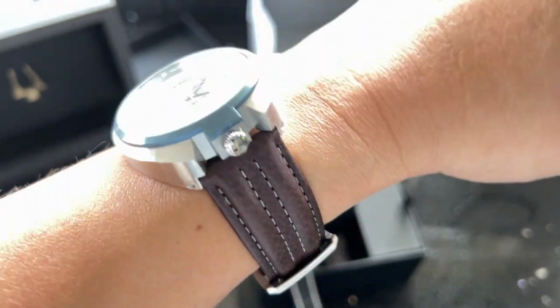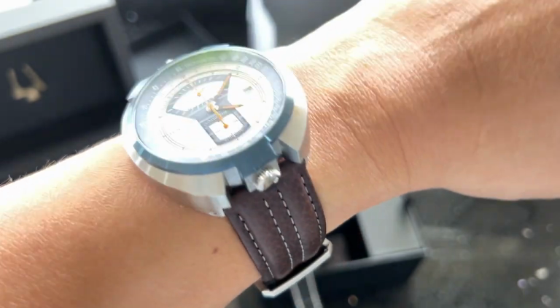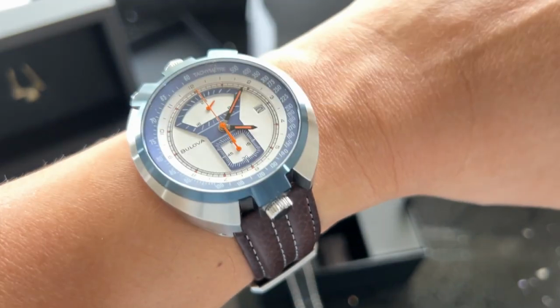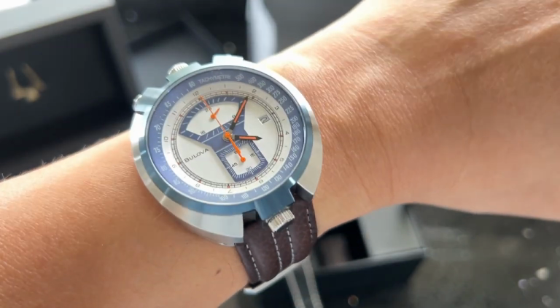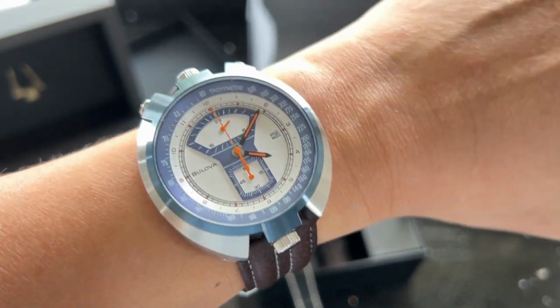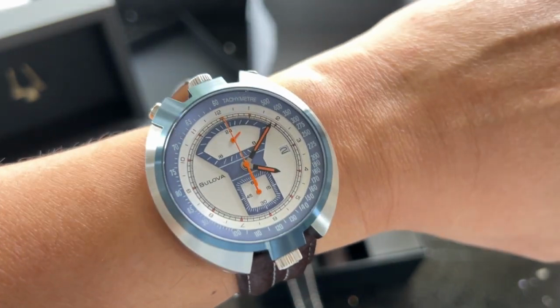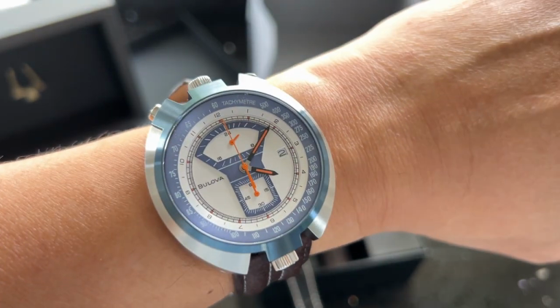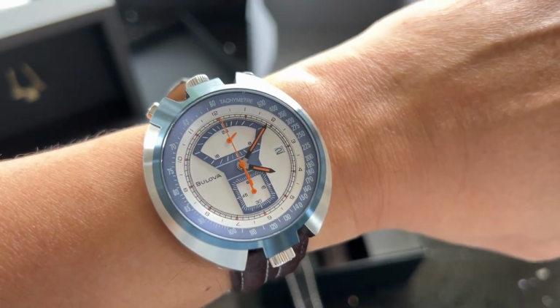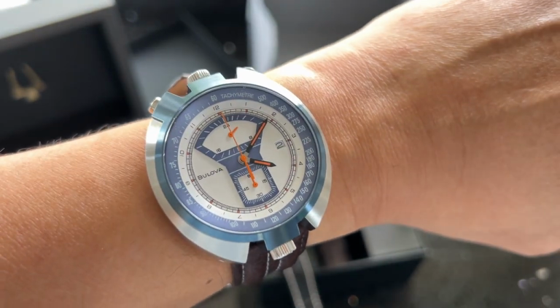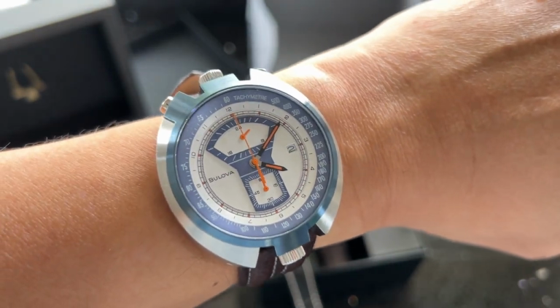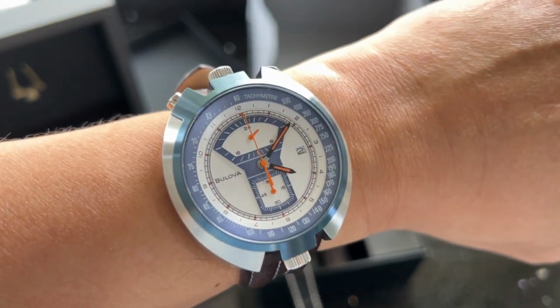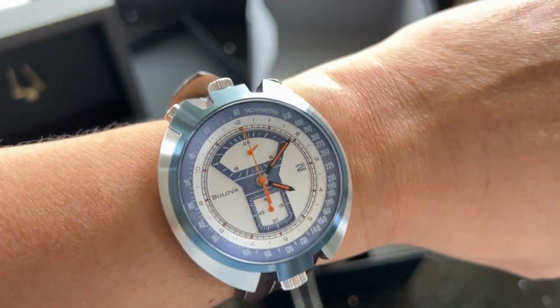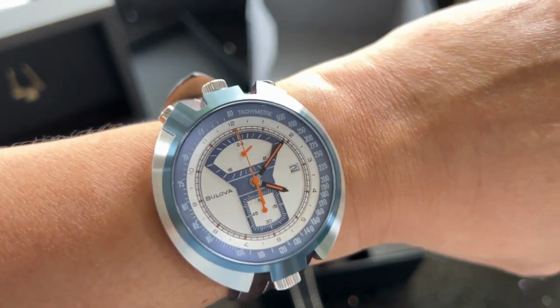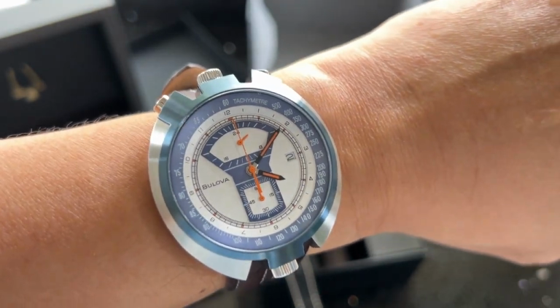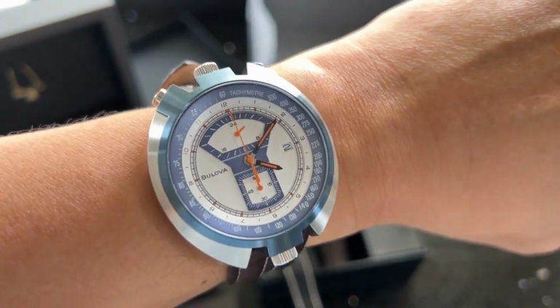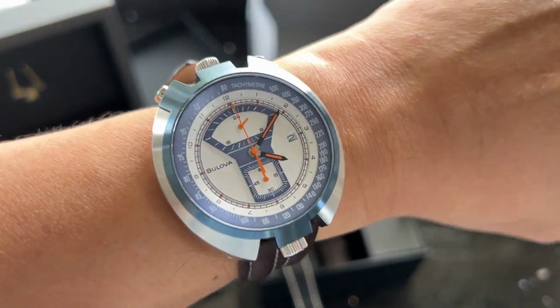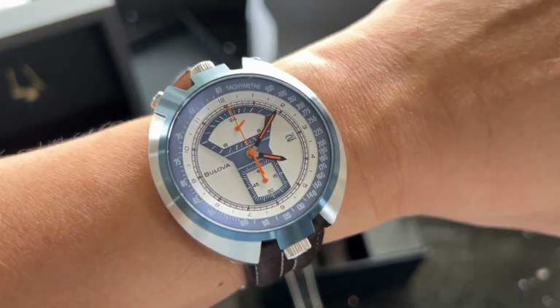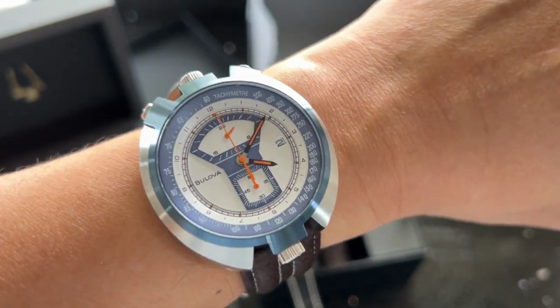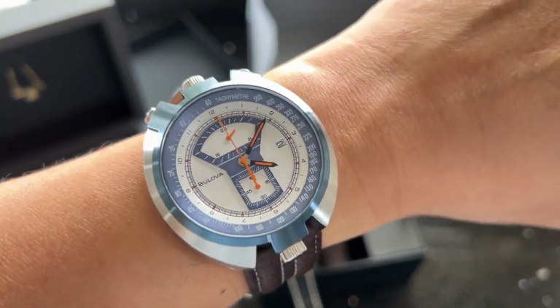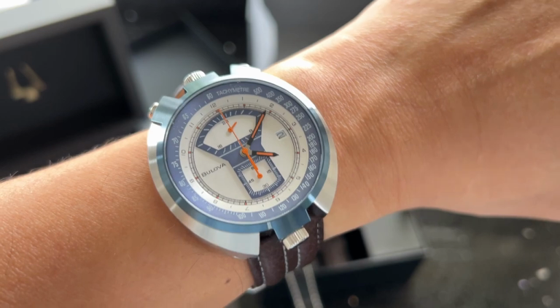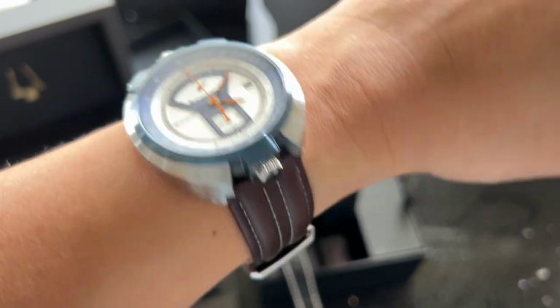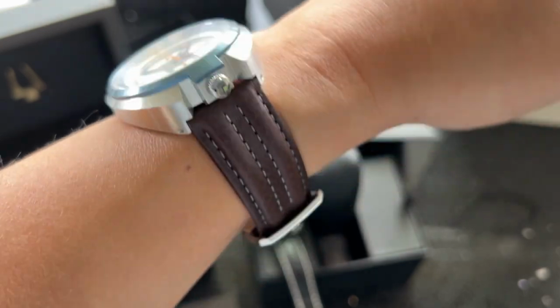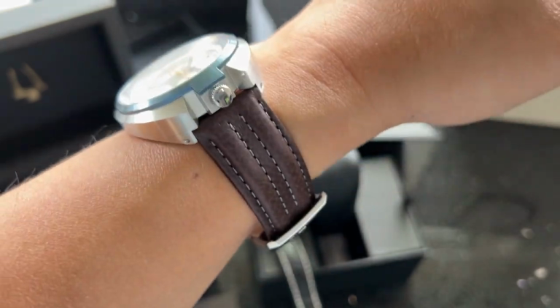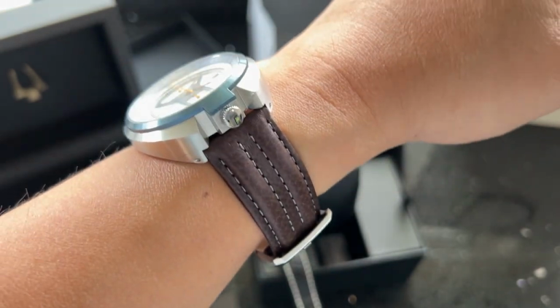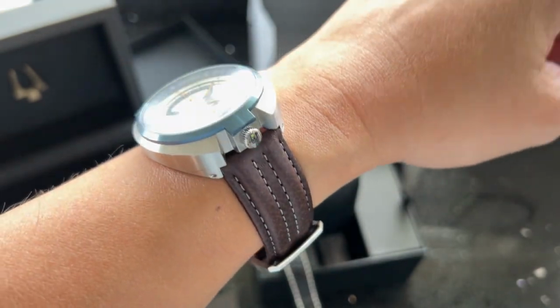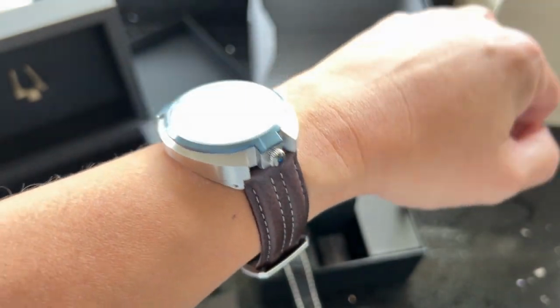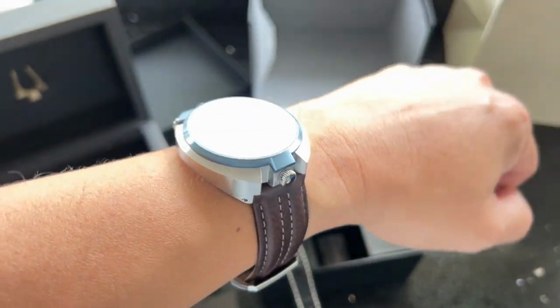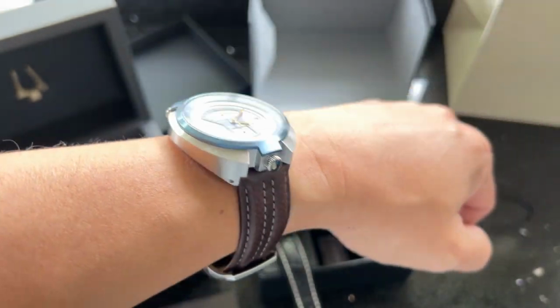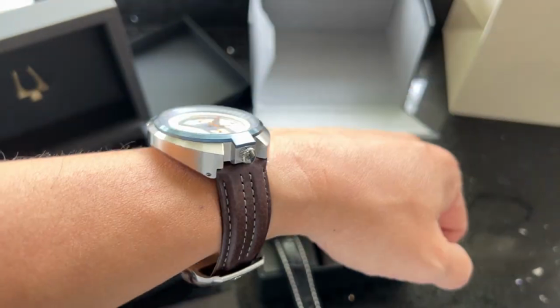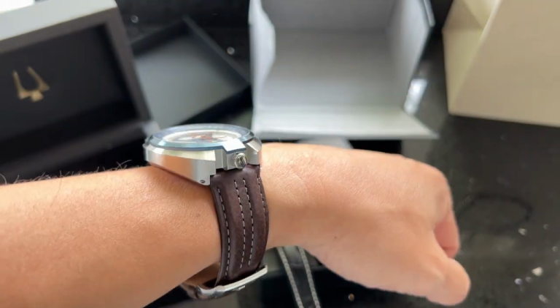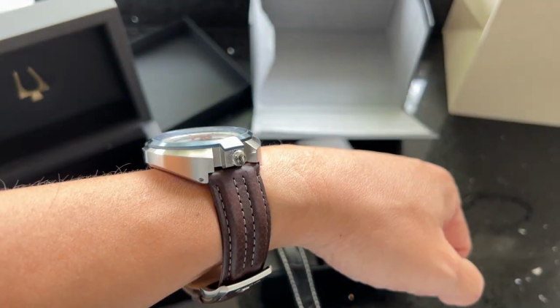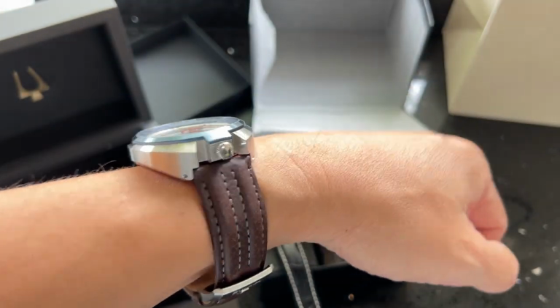This highly sought-after timepiece is a Bulova collector's favorite and a must-have for watch enthusiasts who want to own a unique watch that's part of Bulova's history.